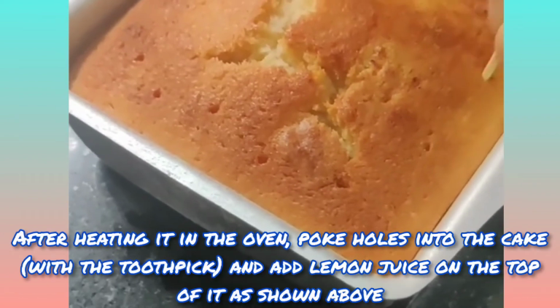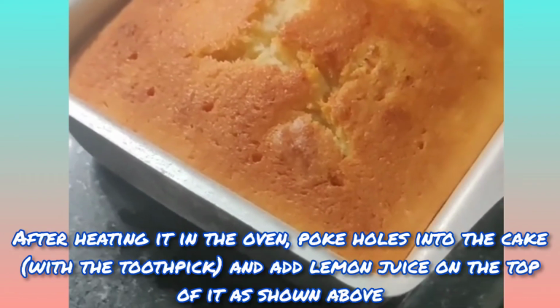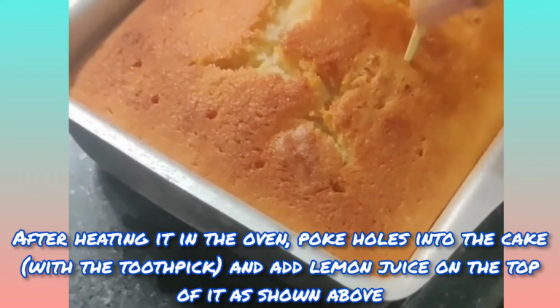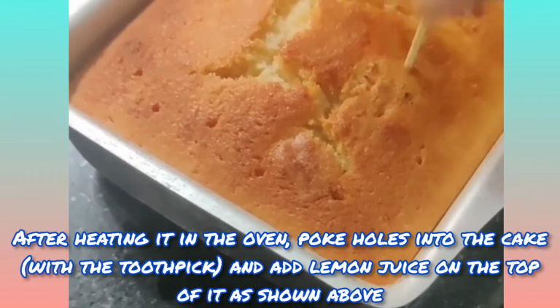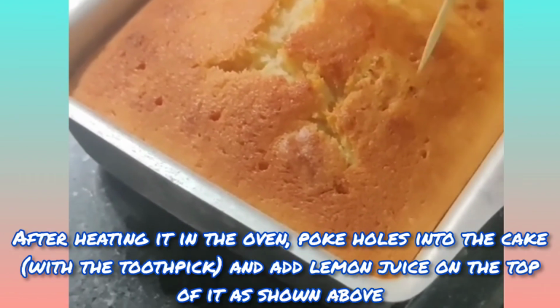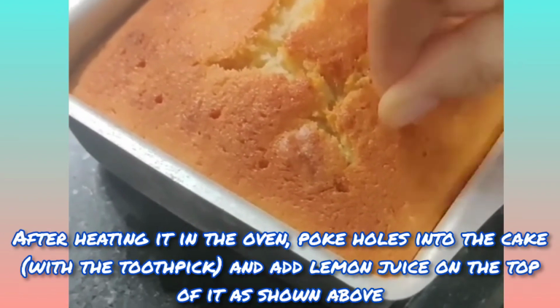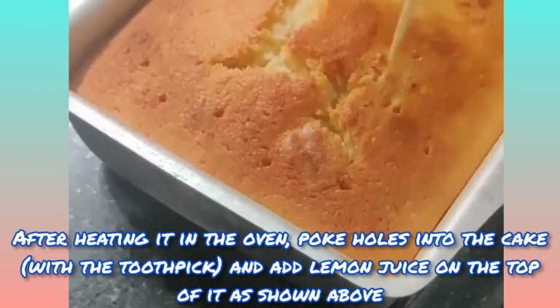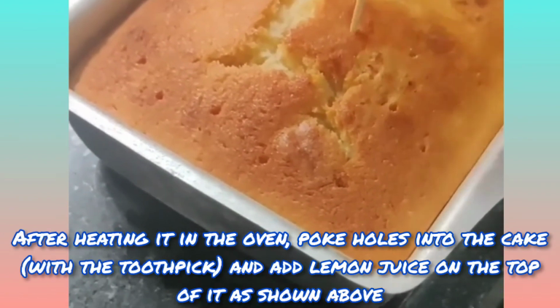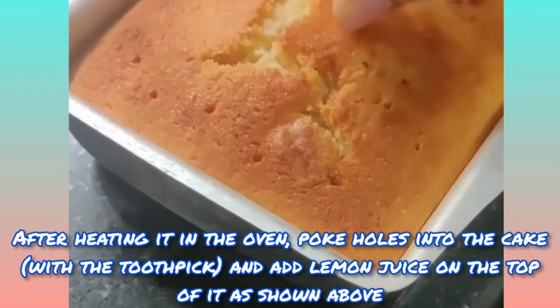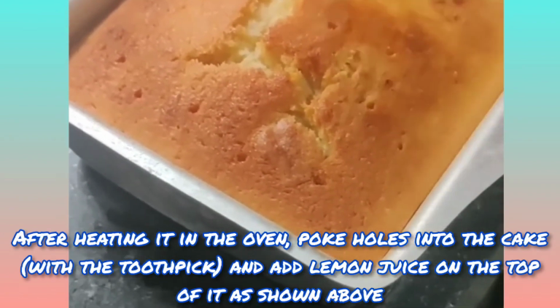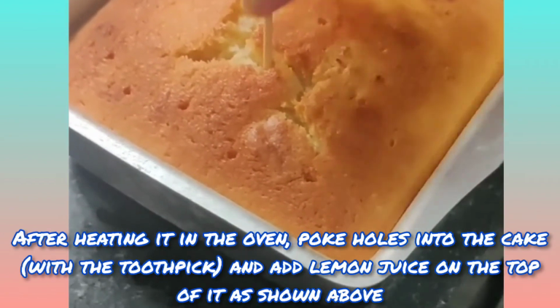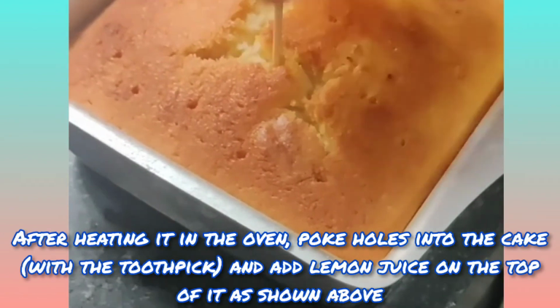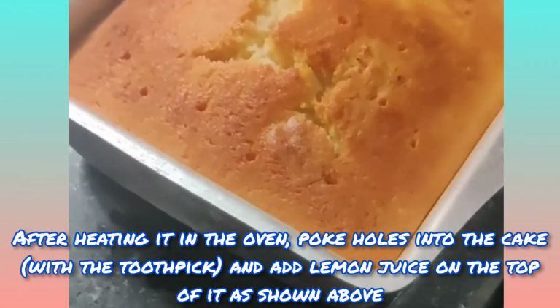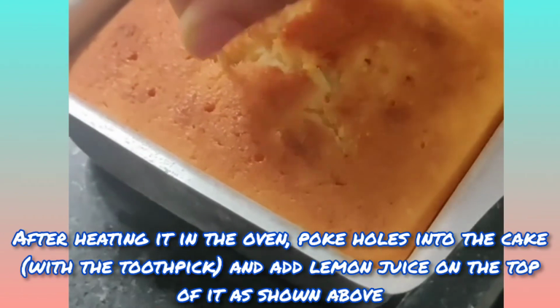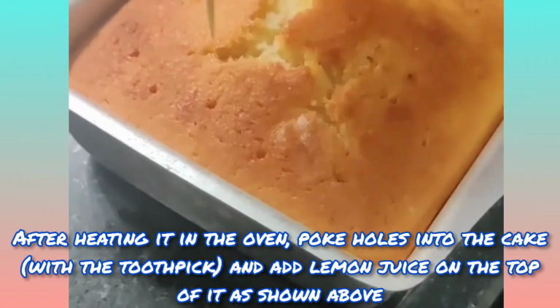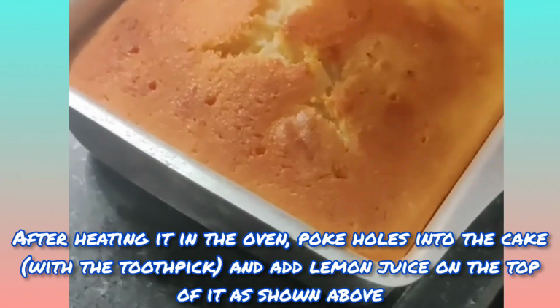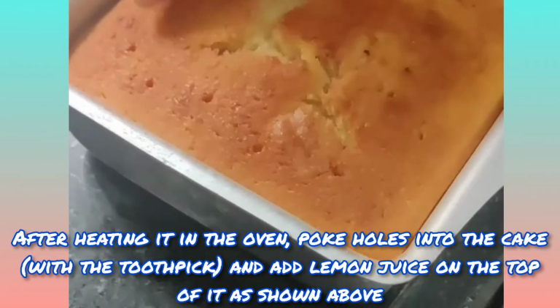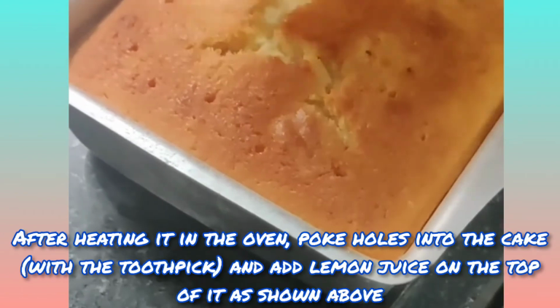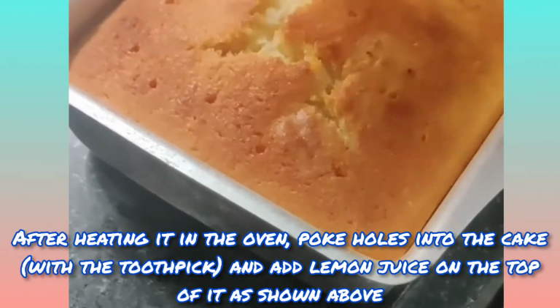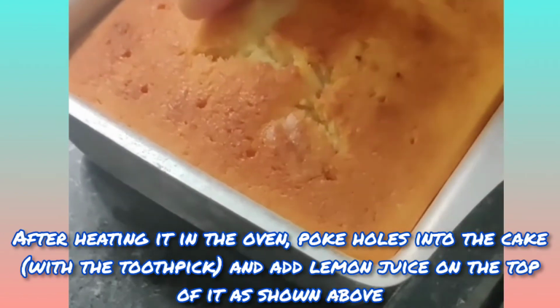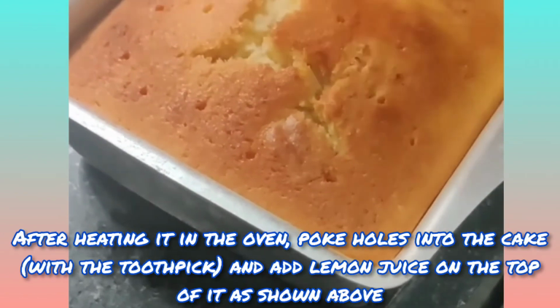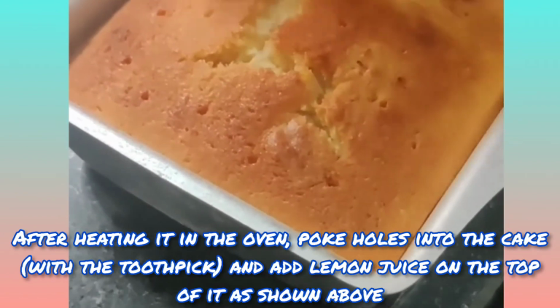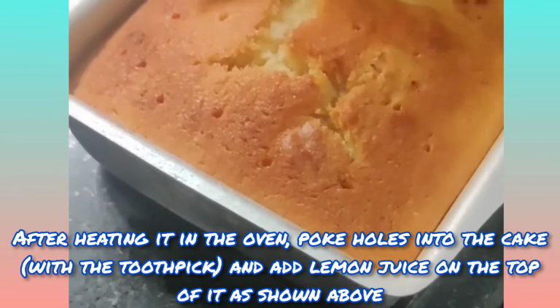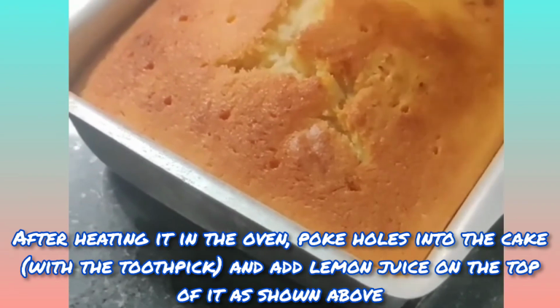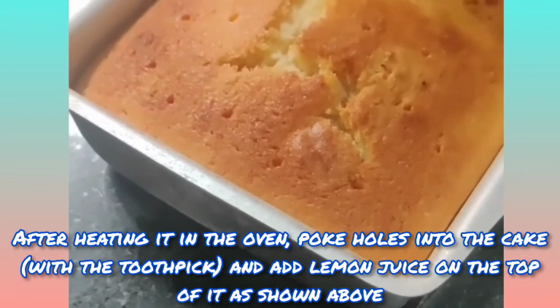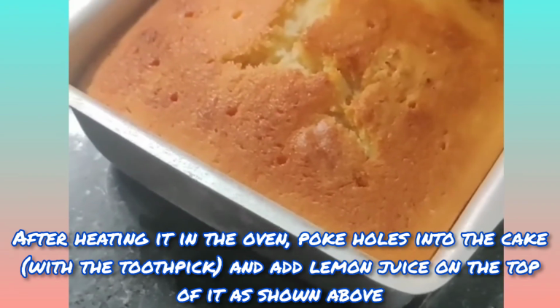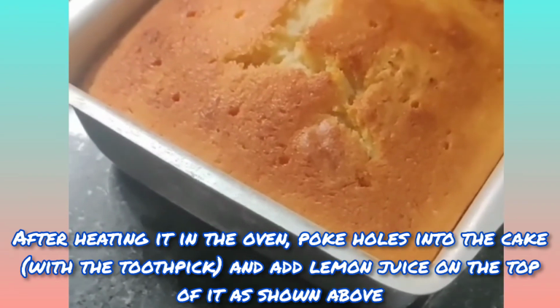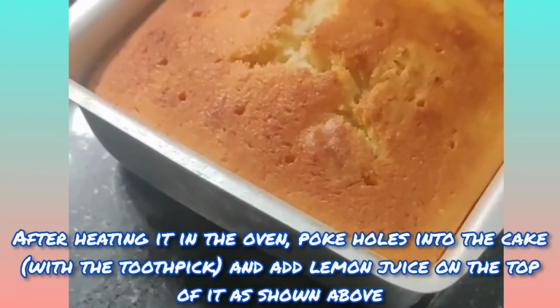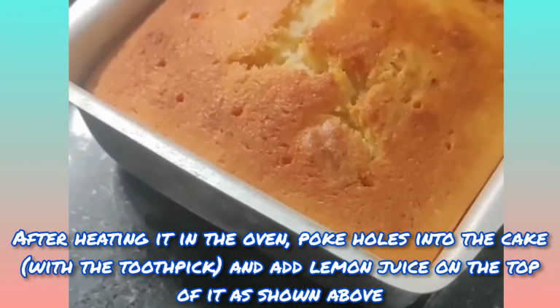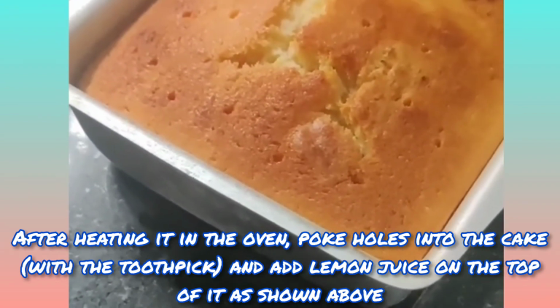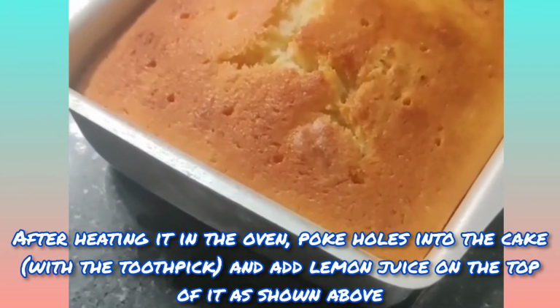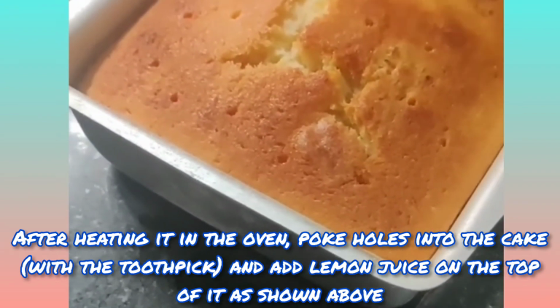After heating it in the oven, poke holes into the cake and add lemon juice on the top of it, as shown.